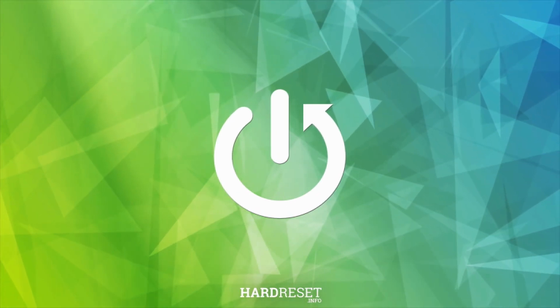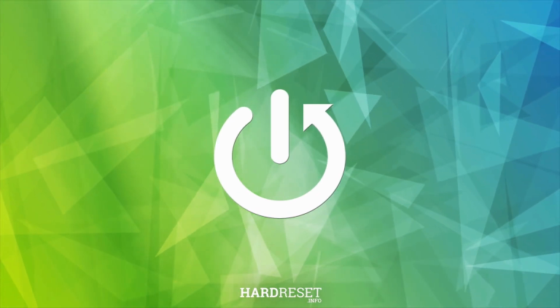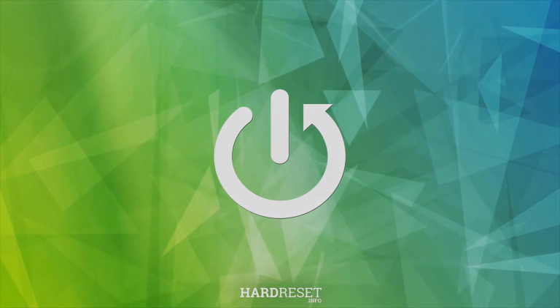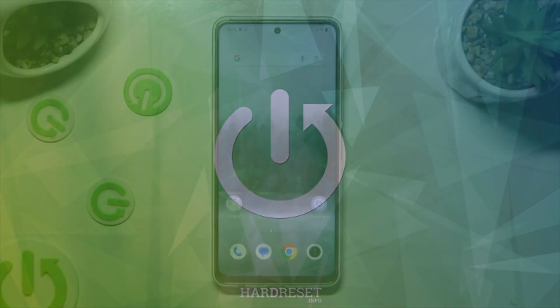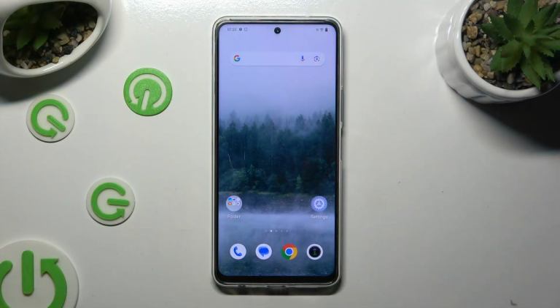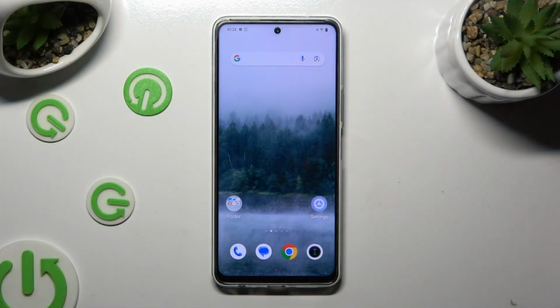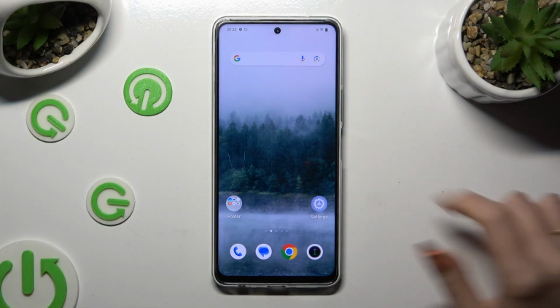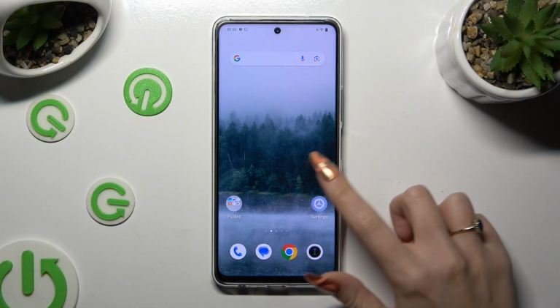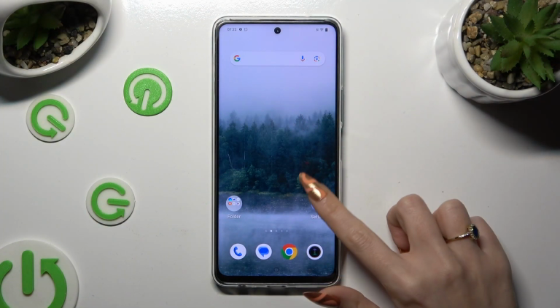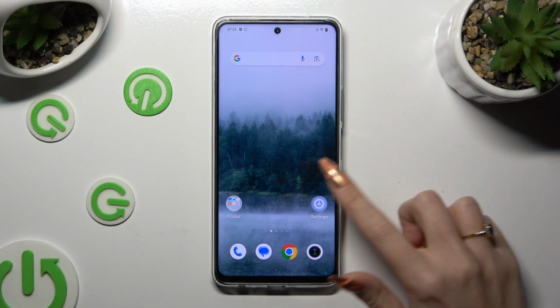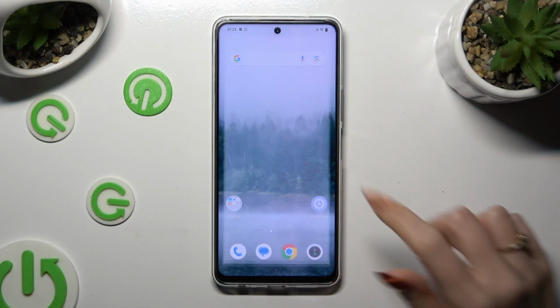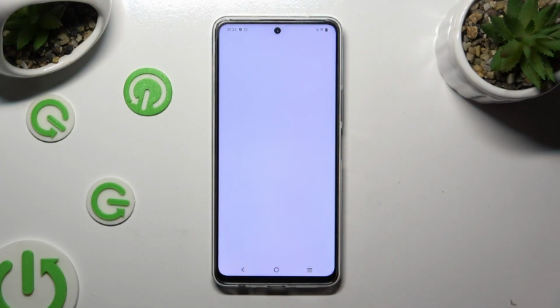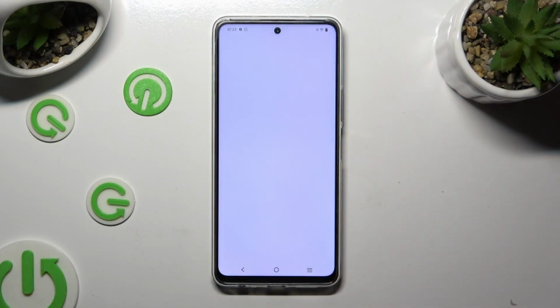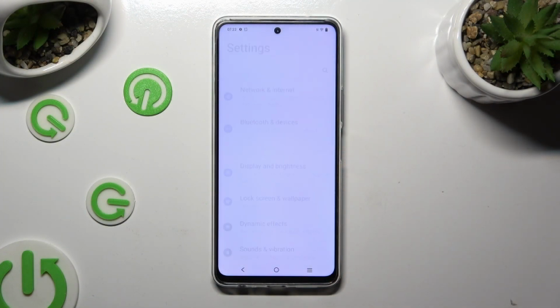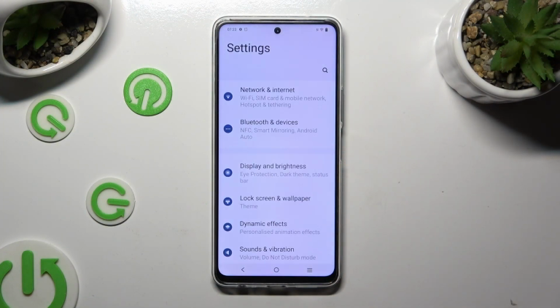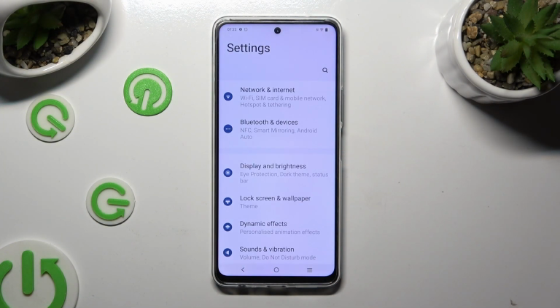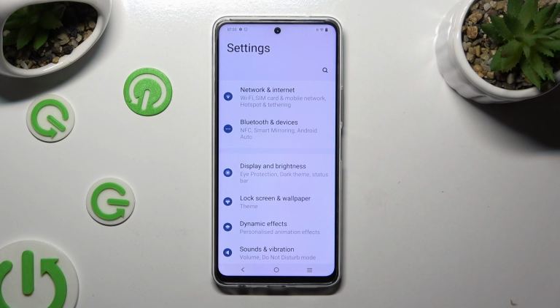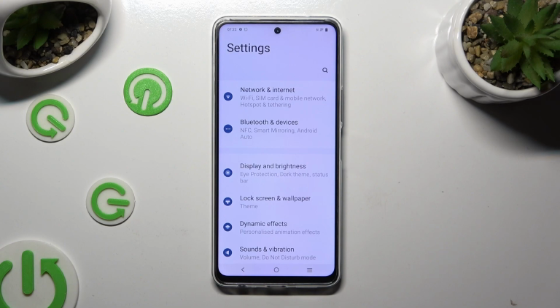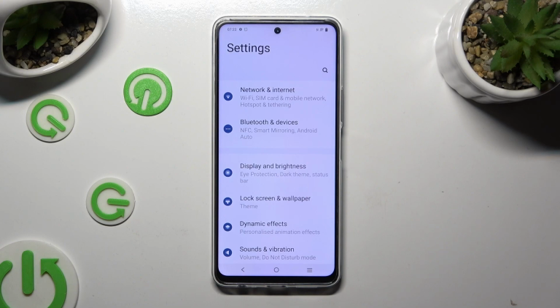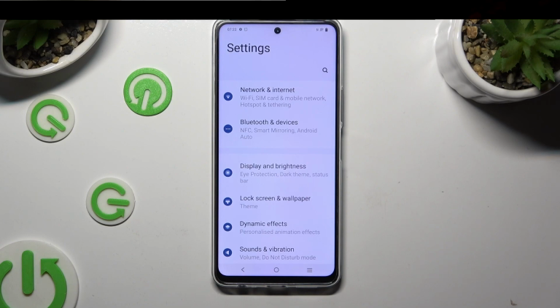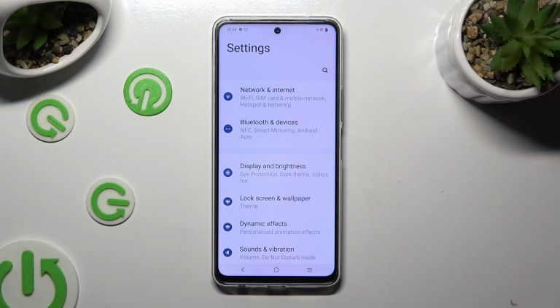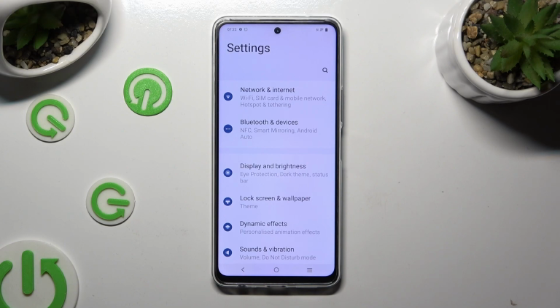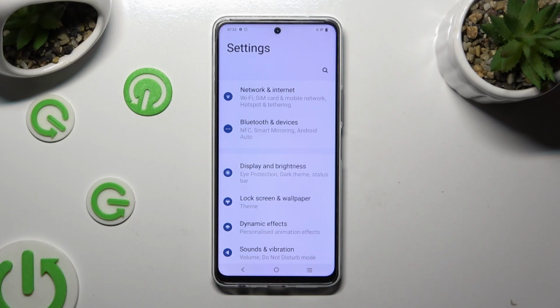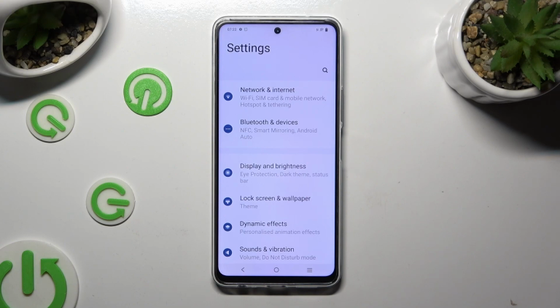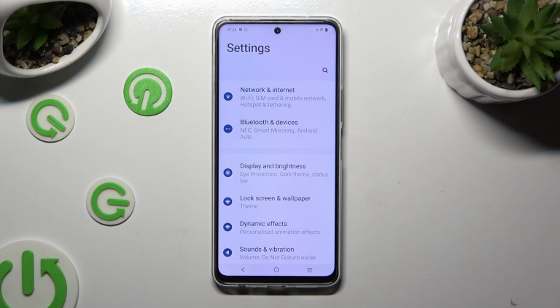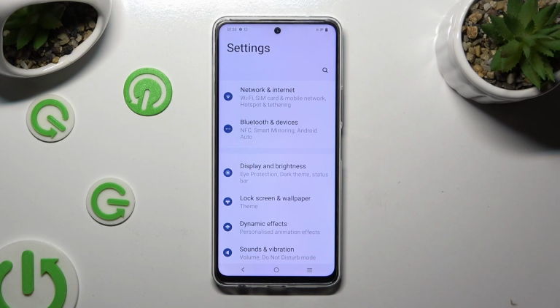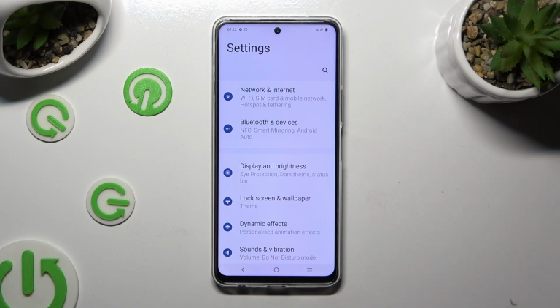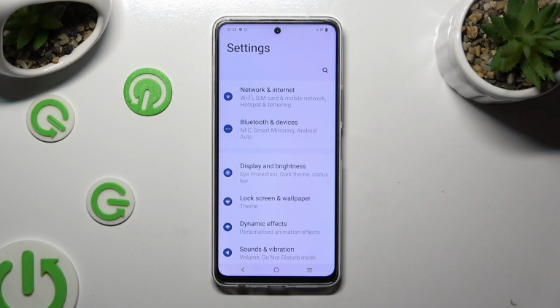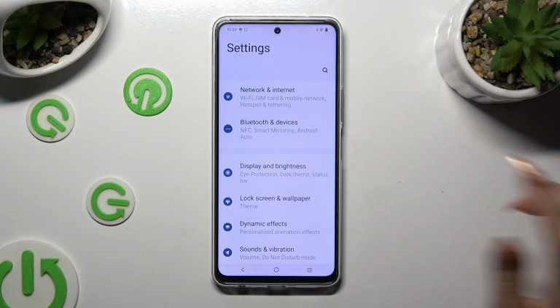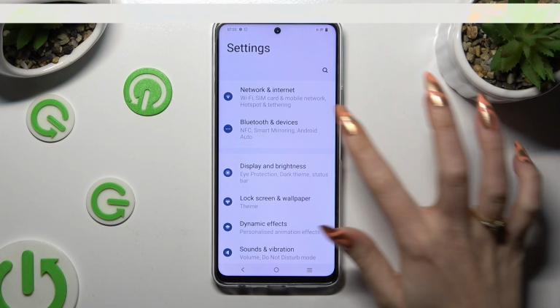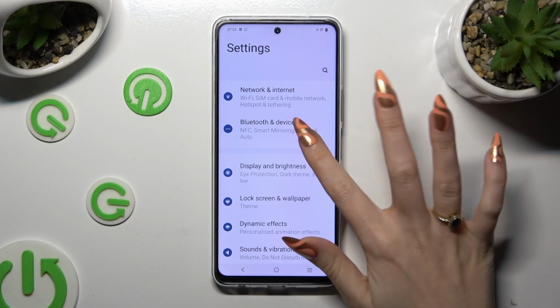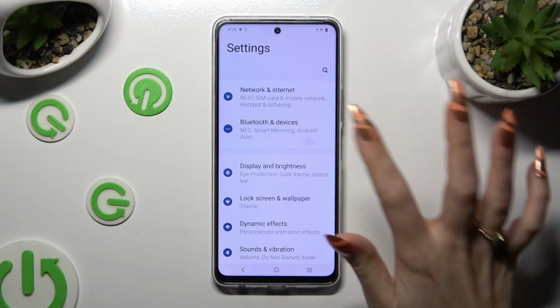First of all, go into Device Settings and tap on Bluetooth and Devices.